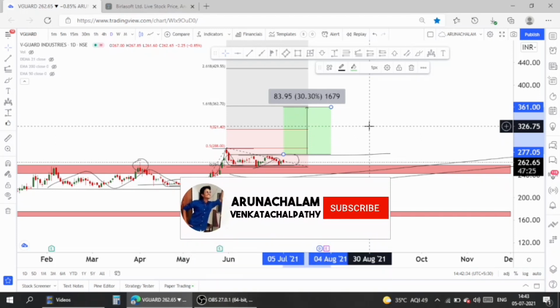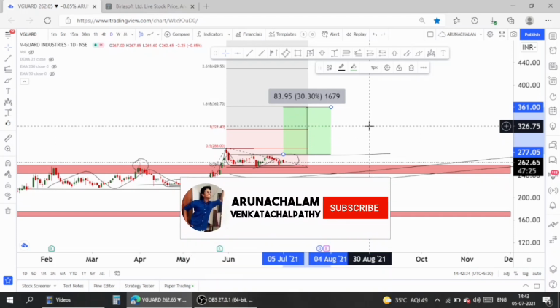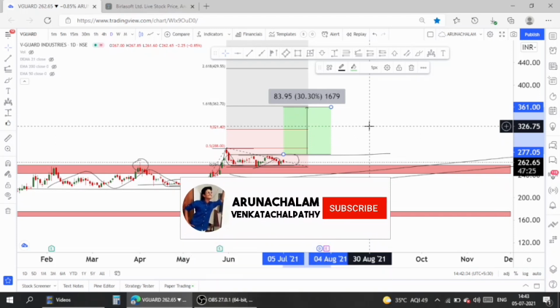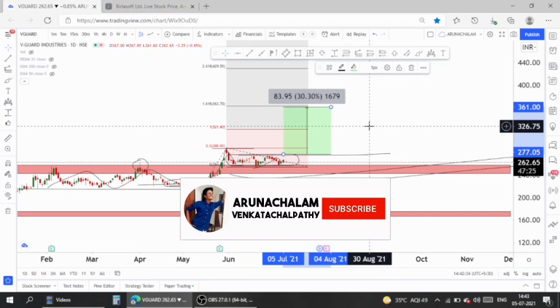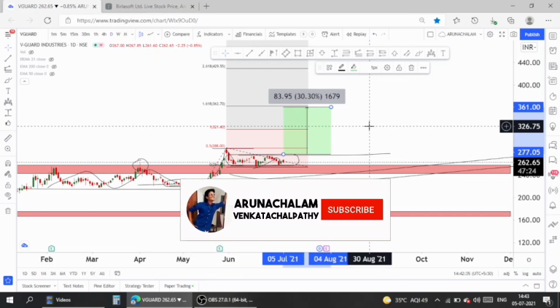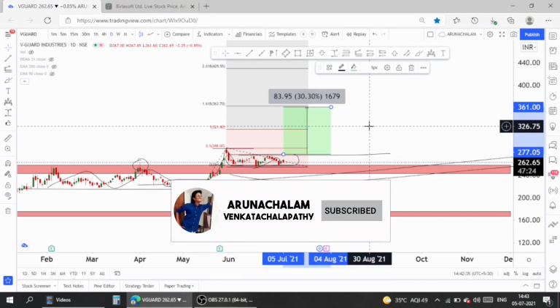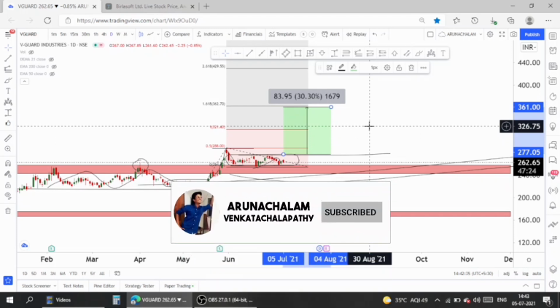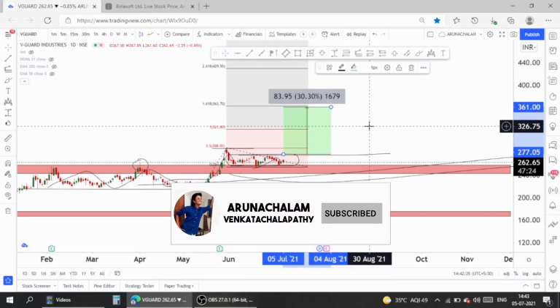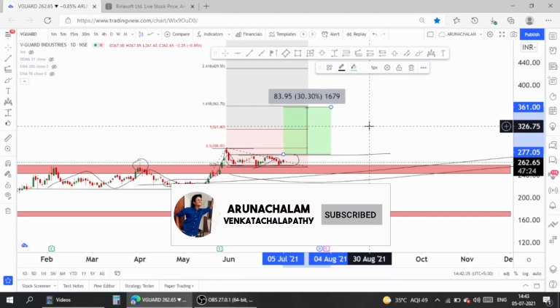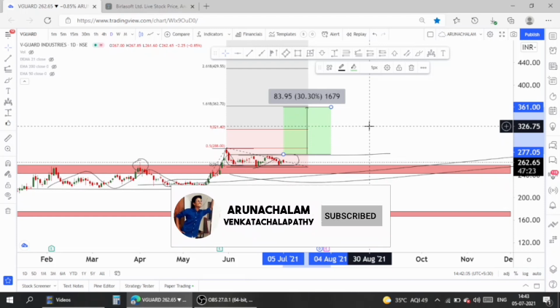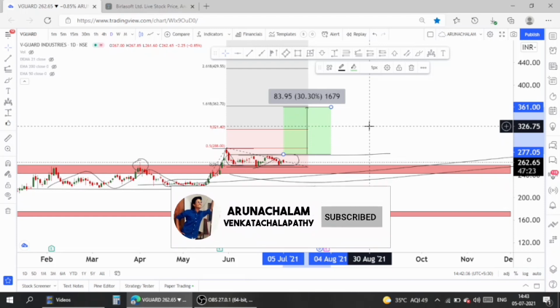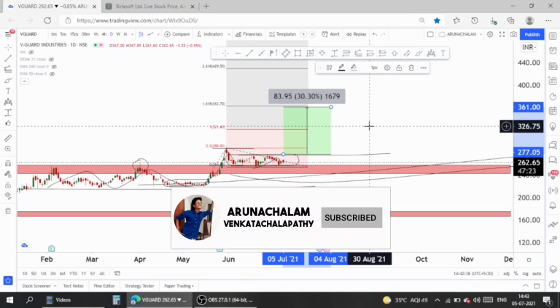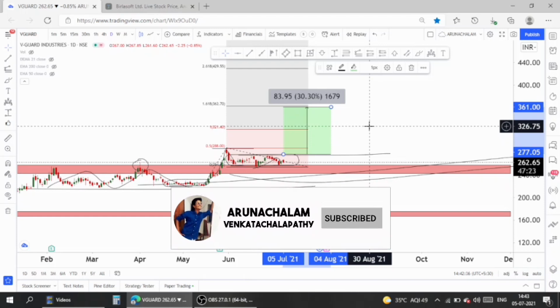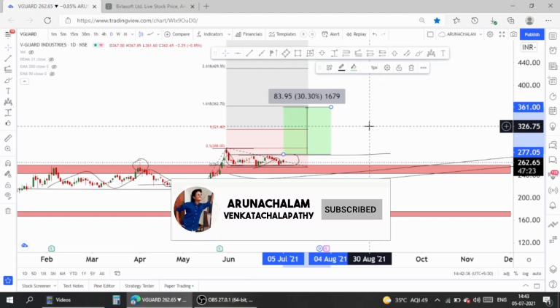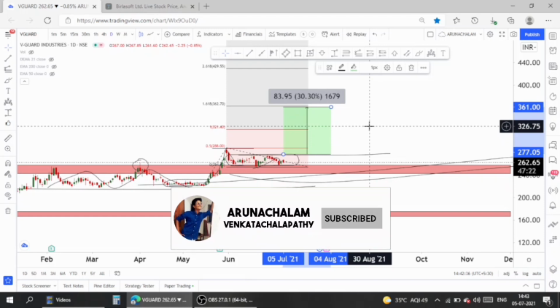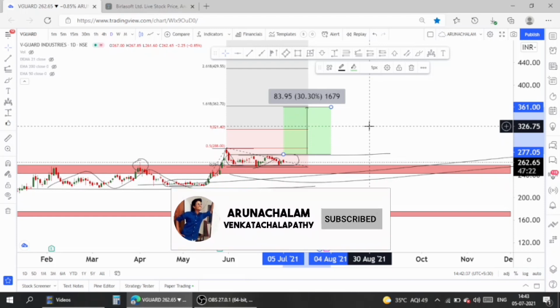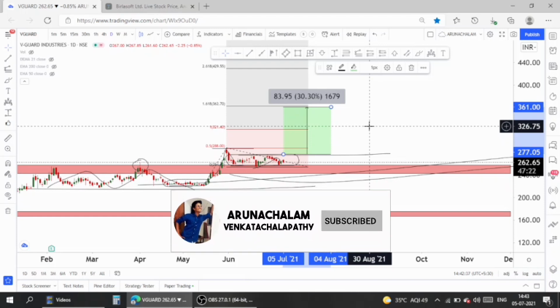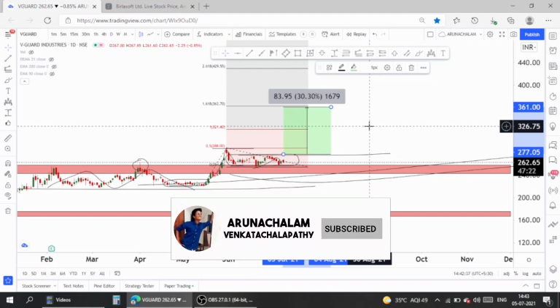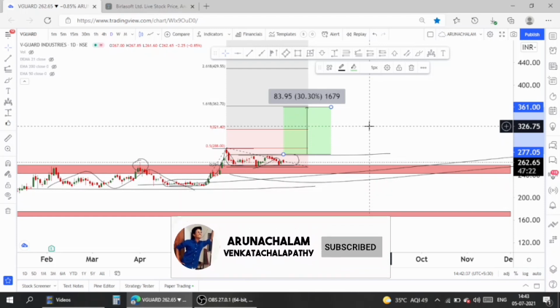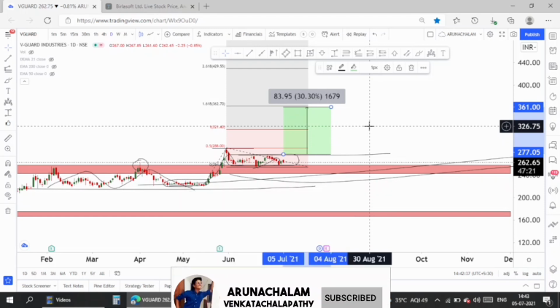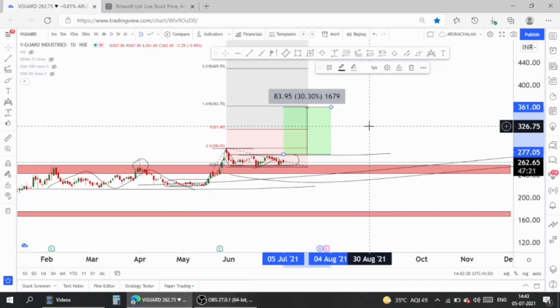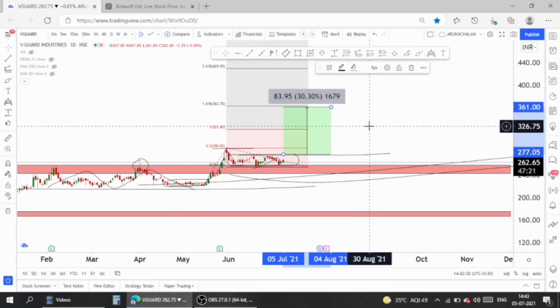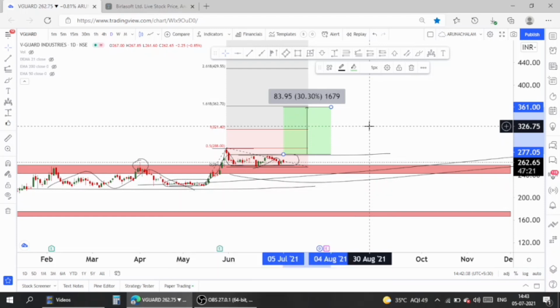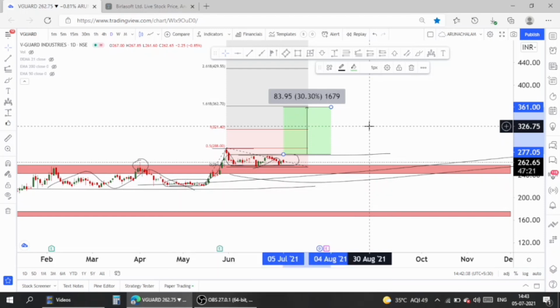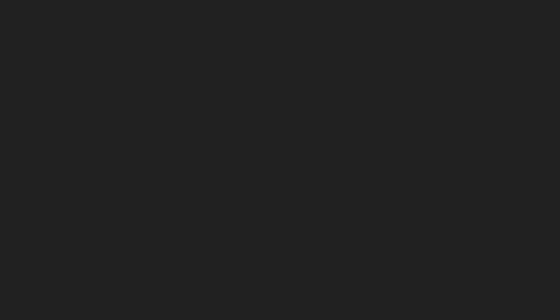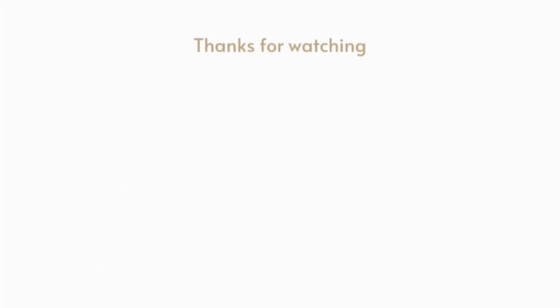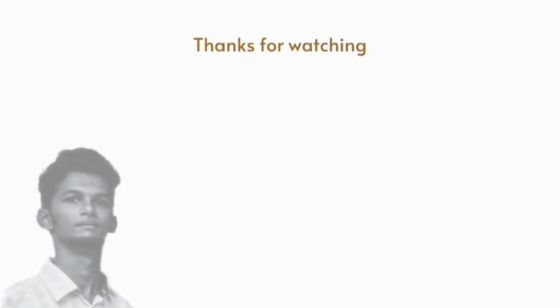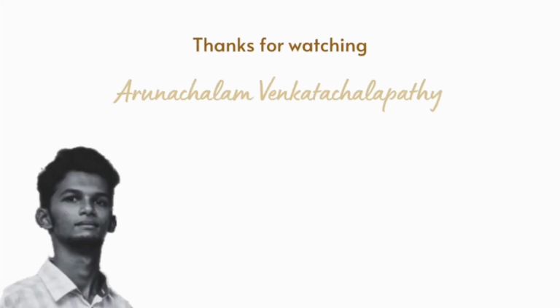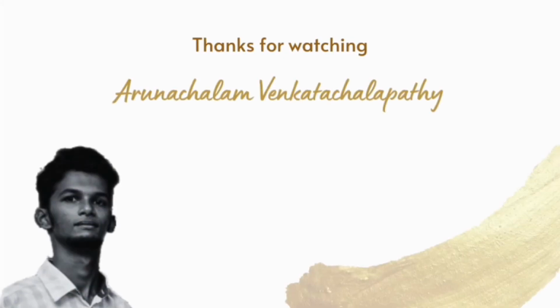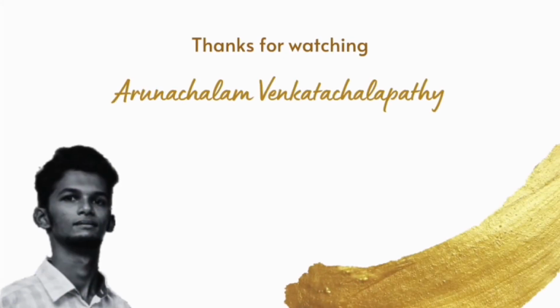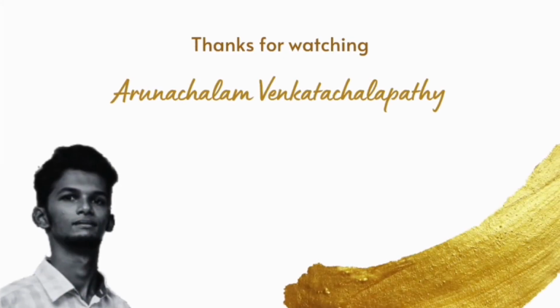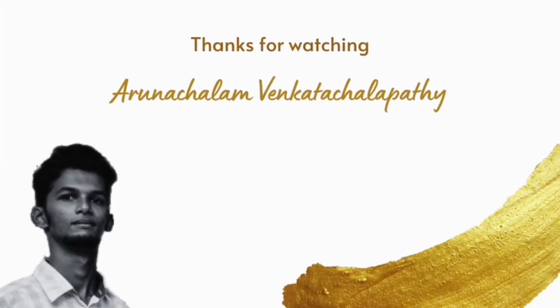If you like the video, hit the like button and feel free to comment below. Thank you for watching.